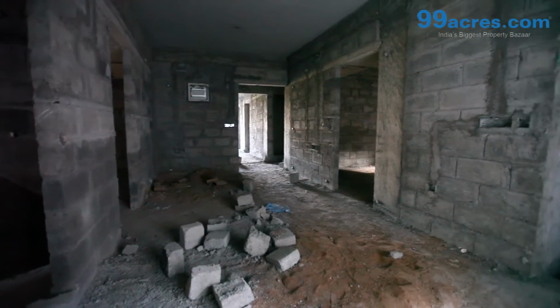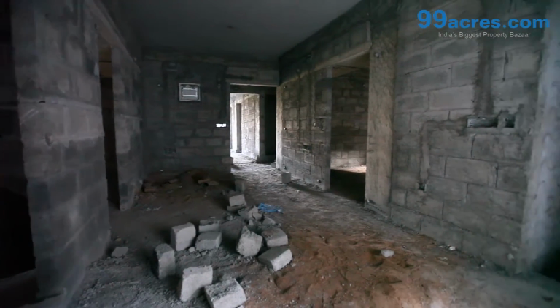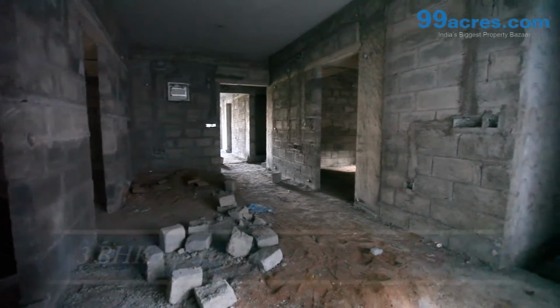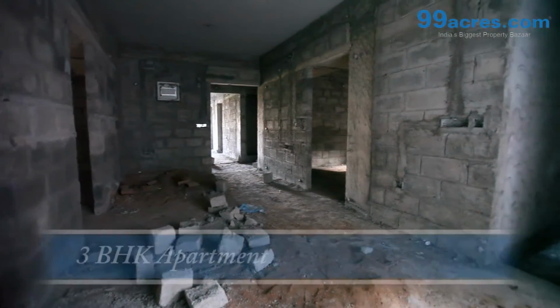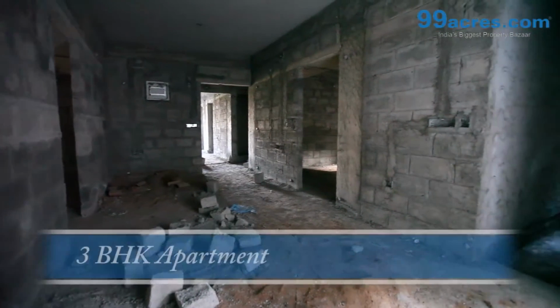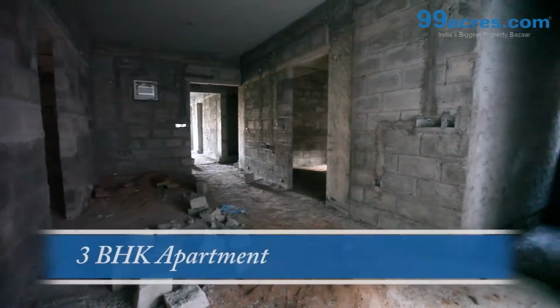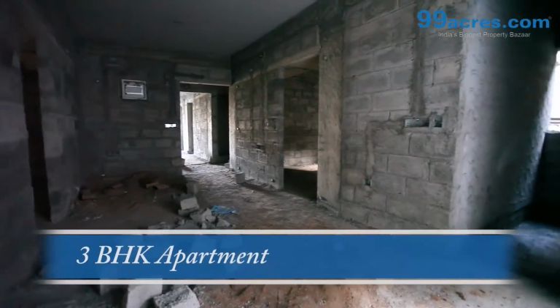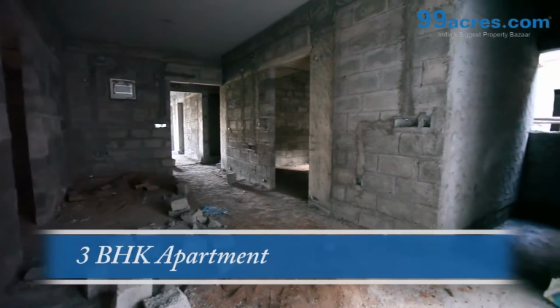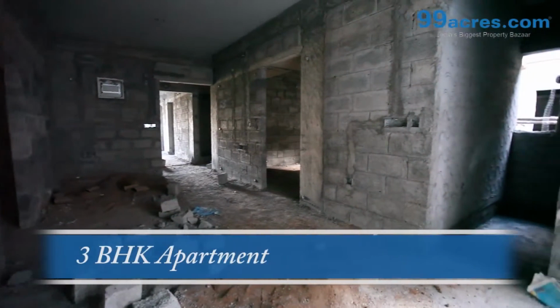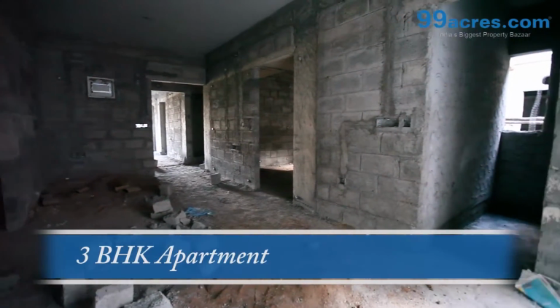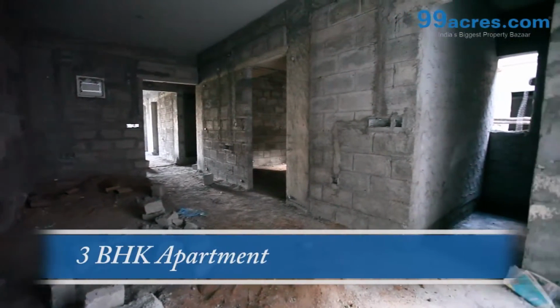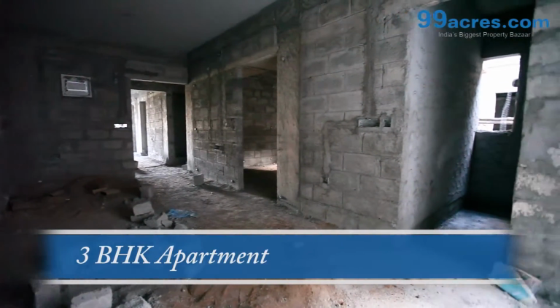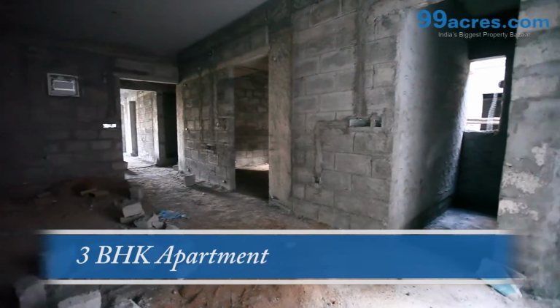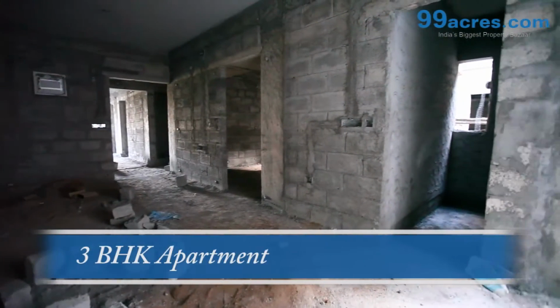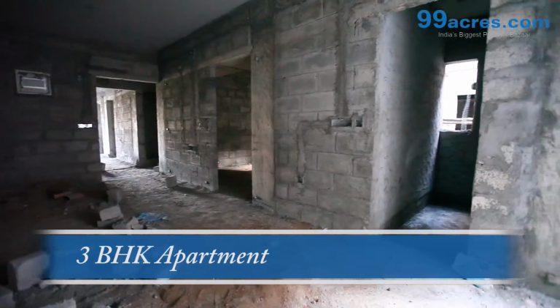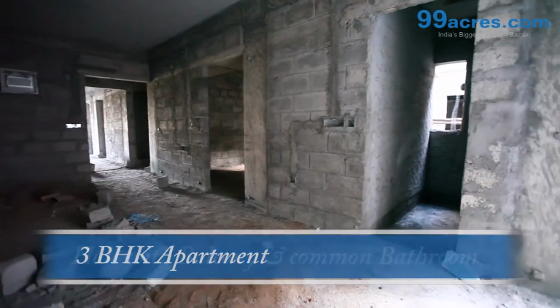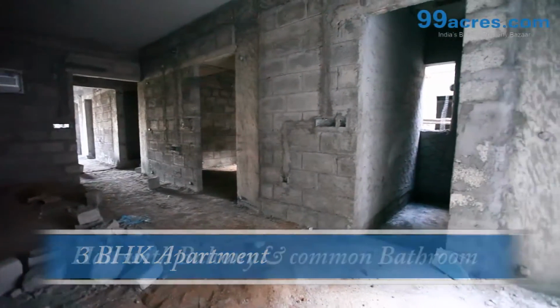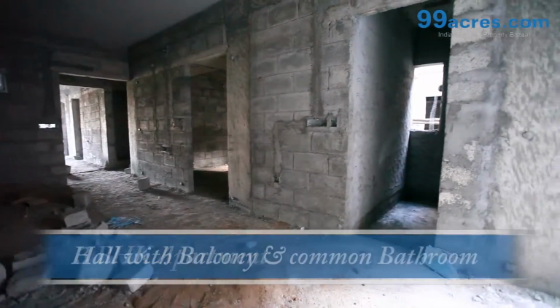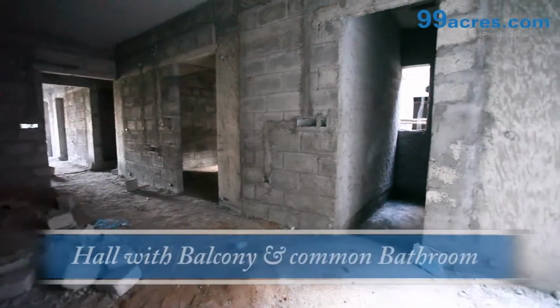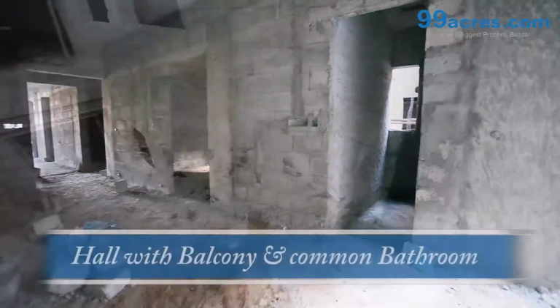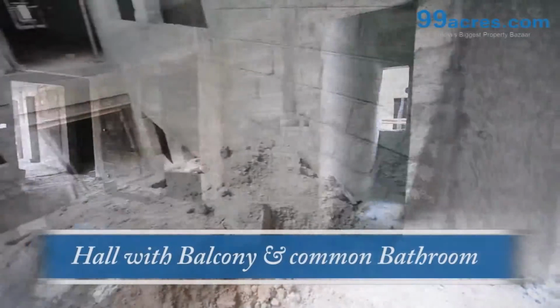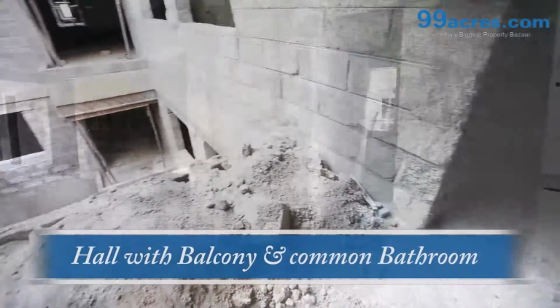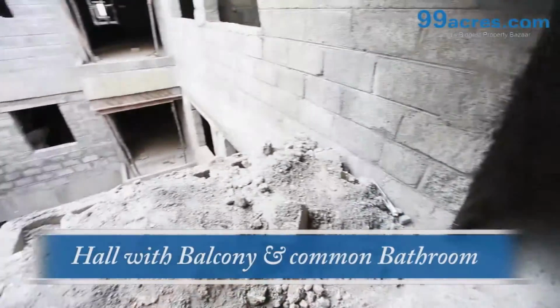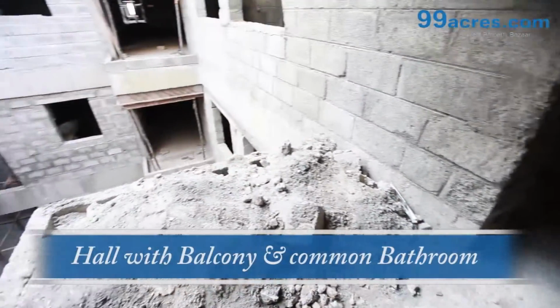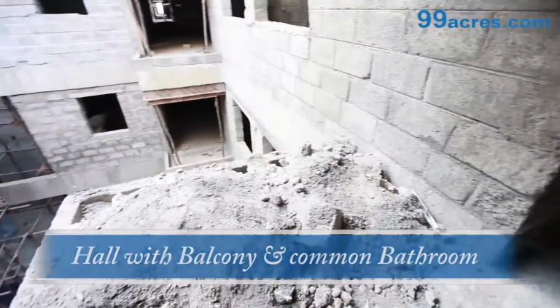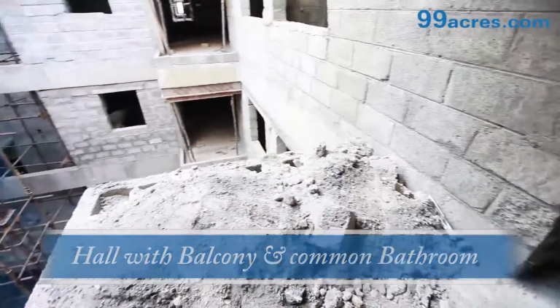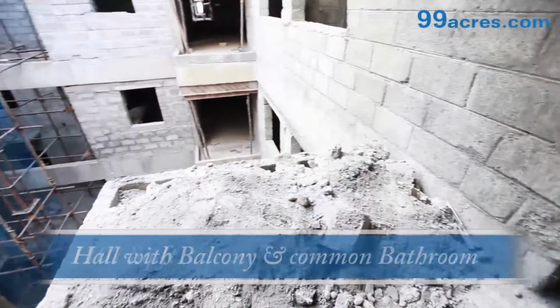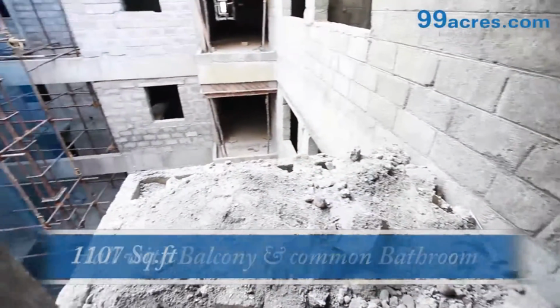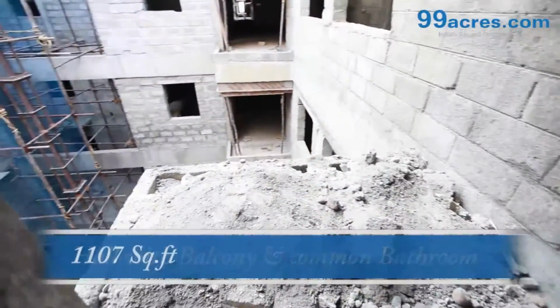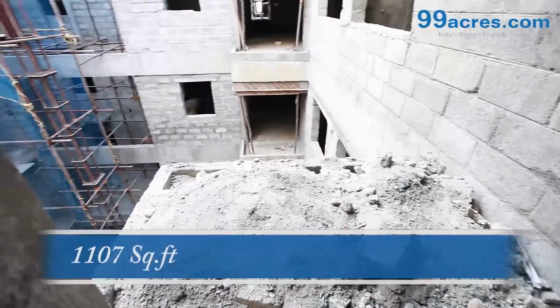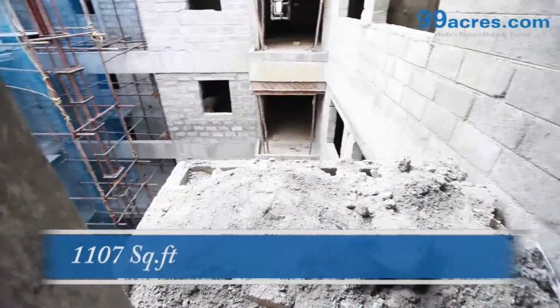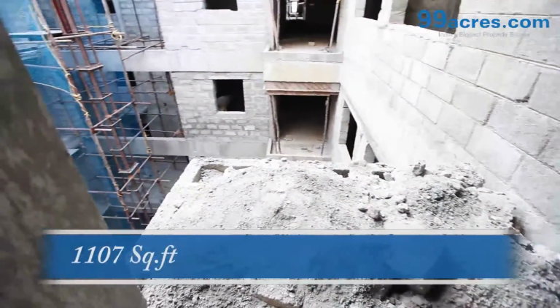This is a 3 BHK apartment. The area of this apartment is 1,107 sq. ft.